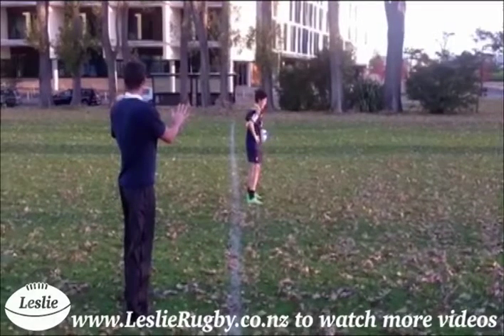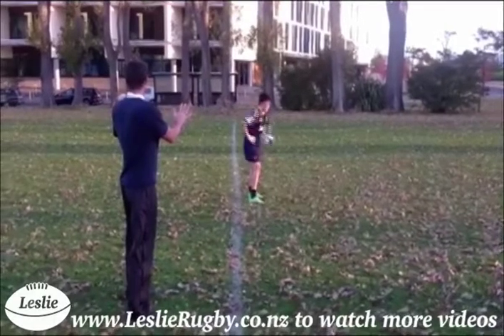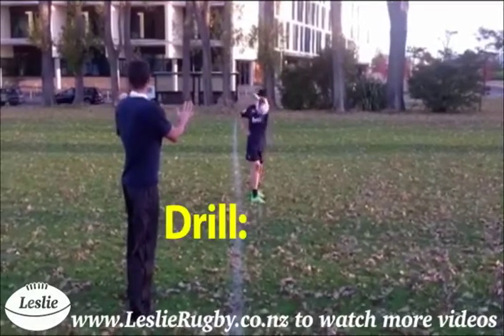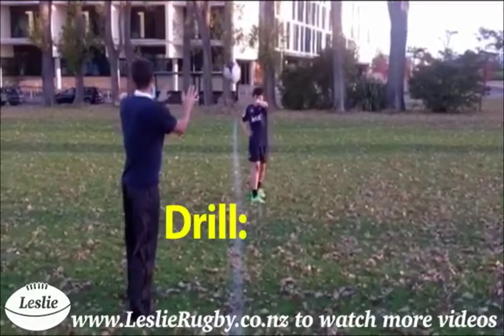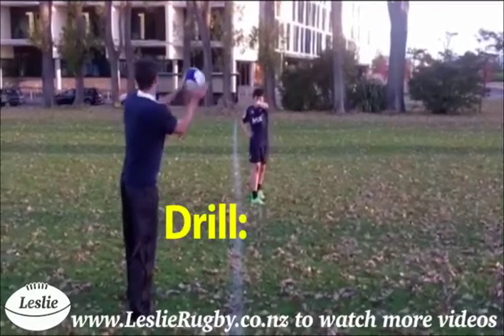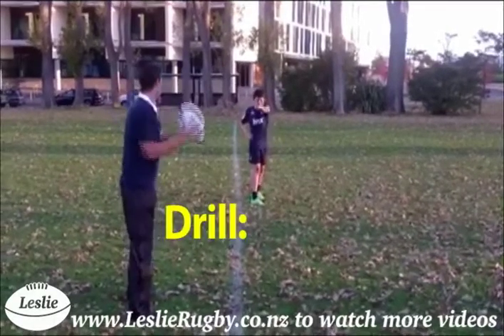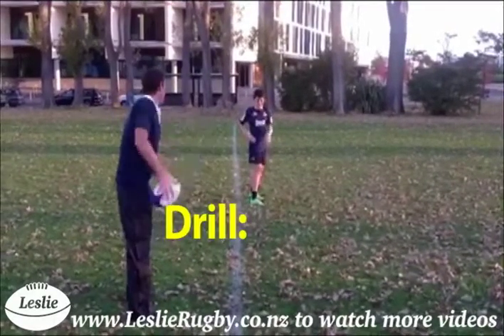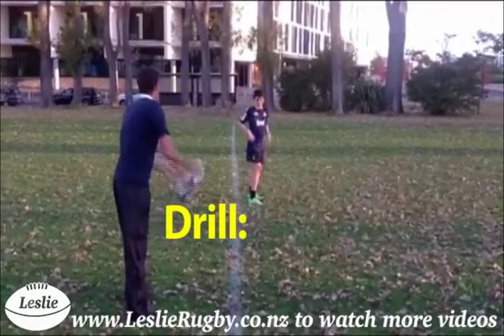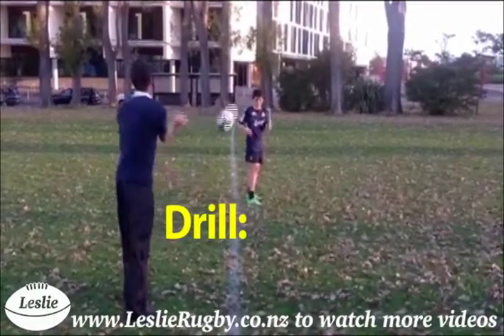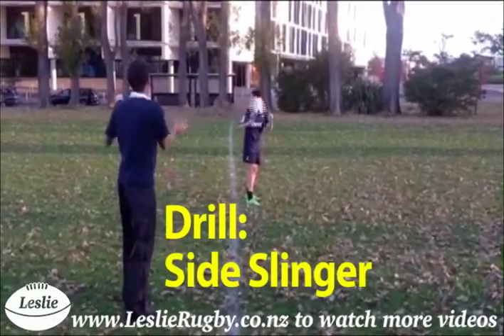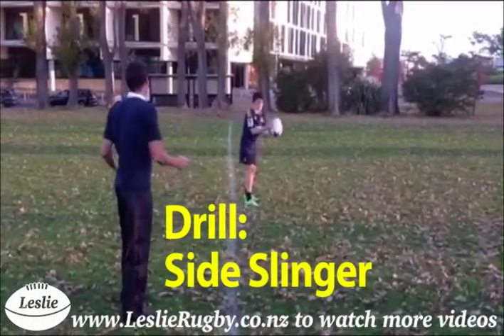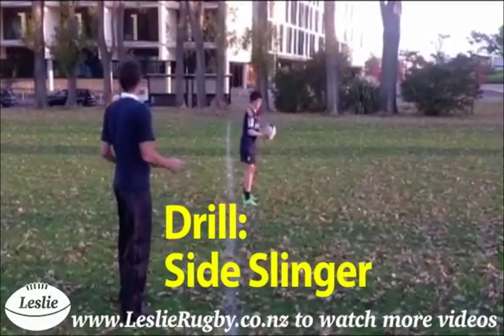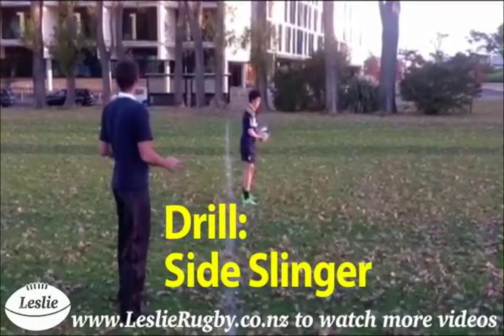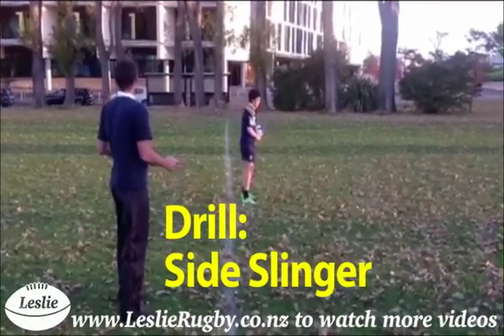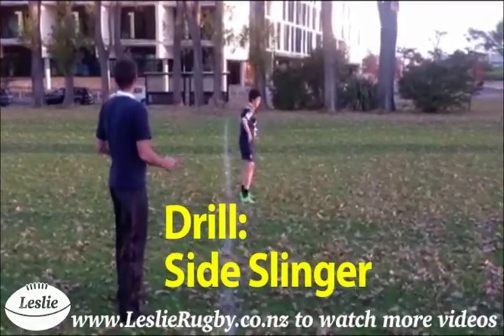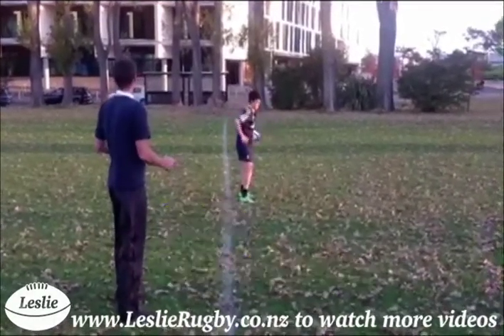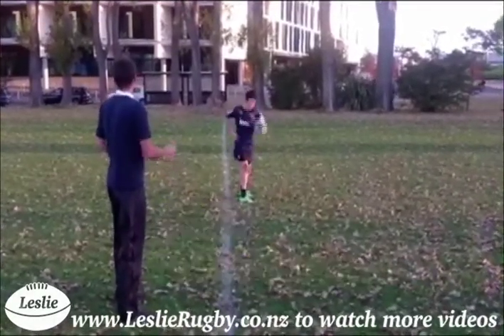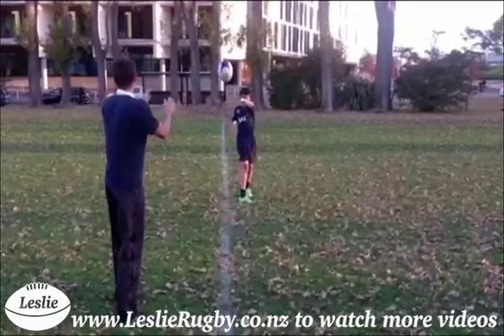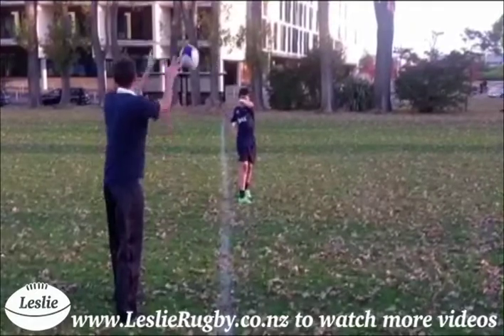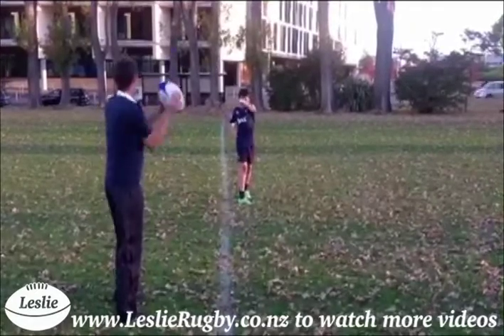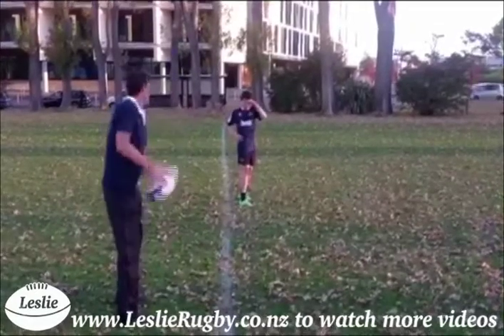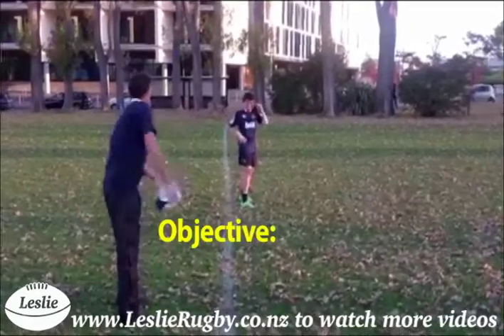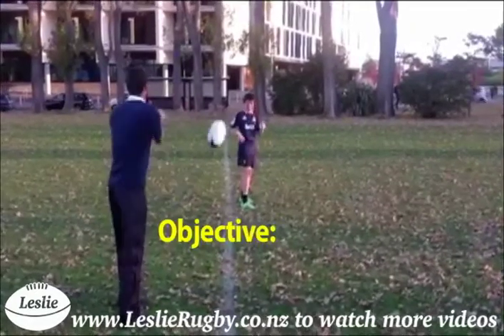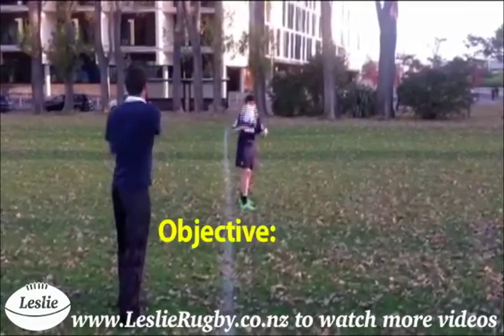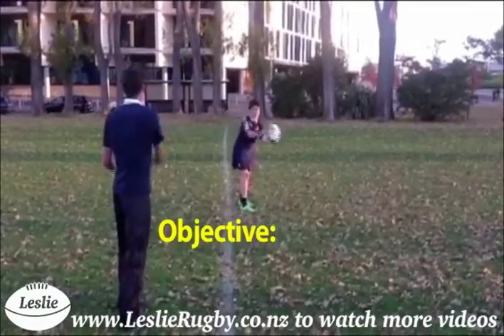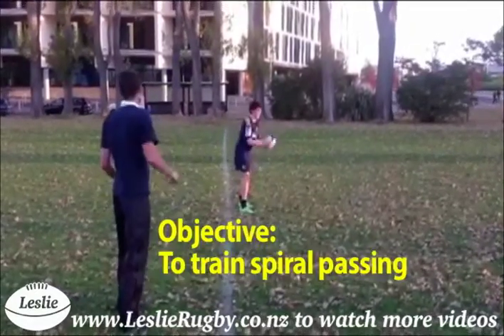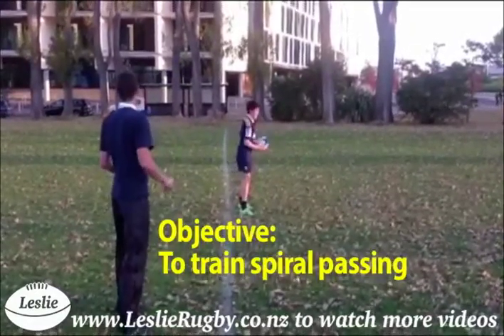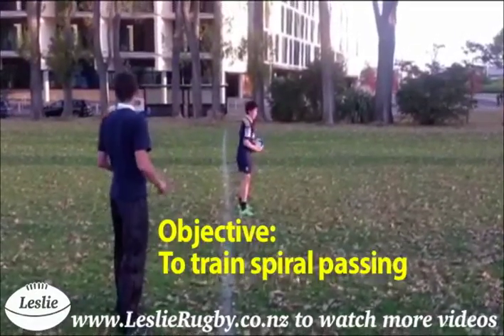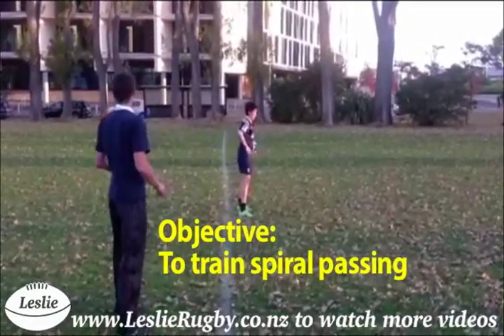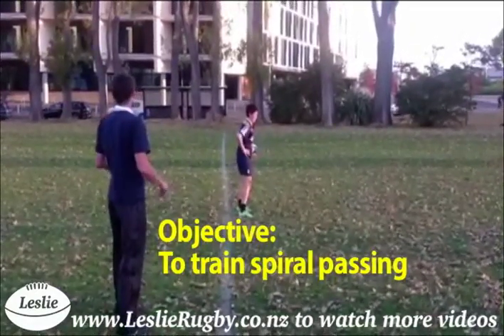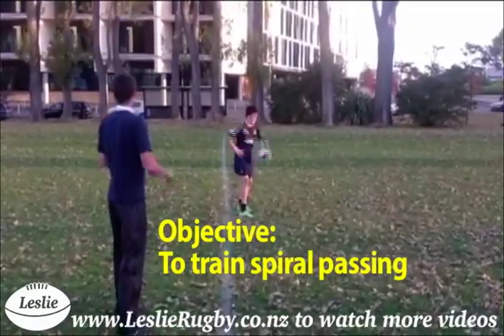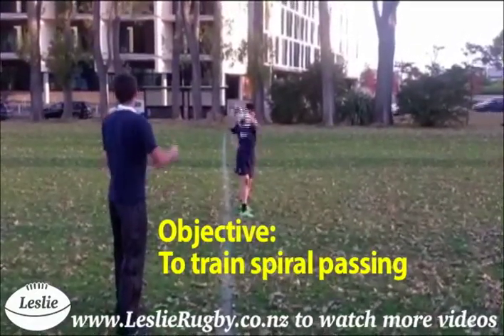This drill is the side slinger. The objective is to train spiral passing.